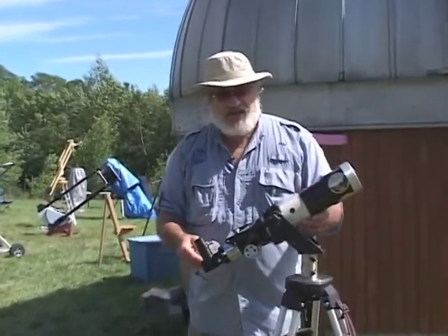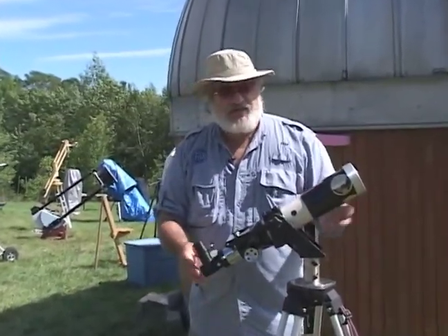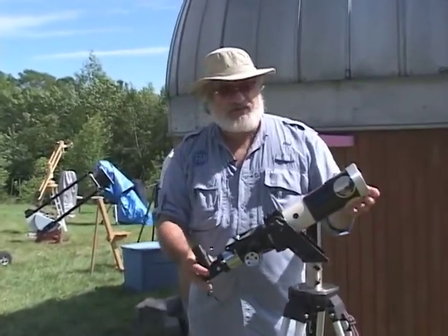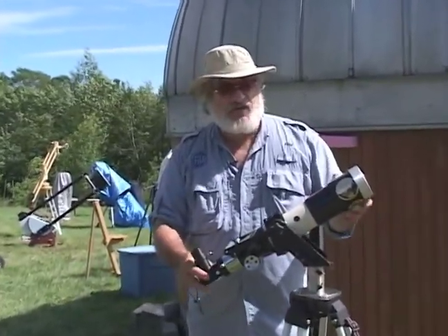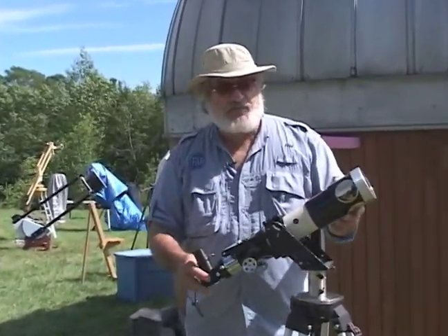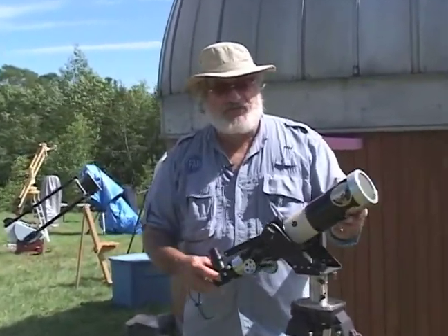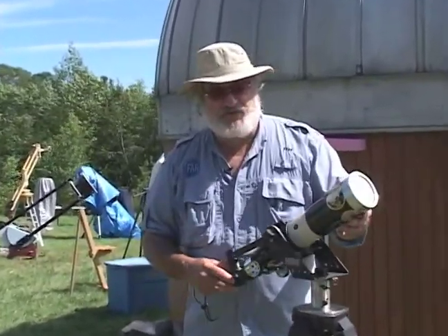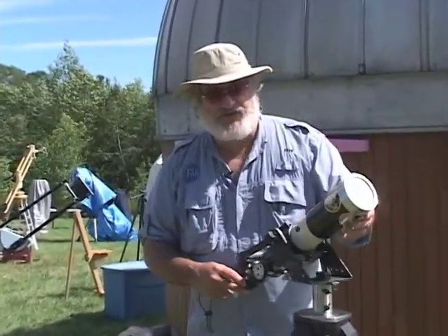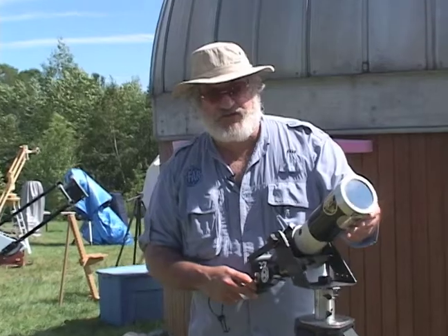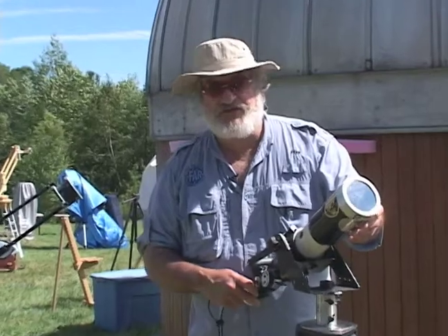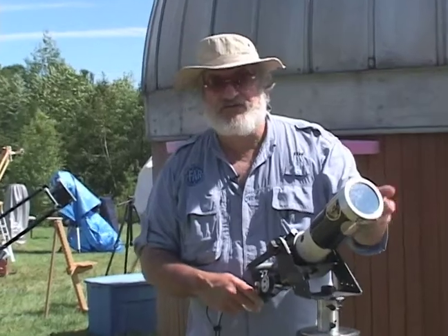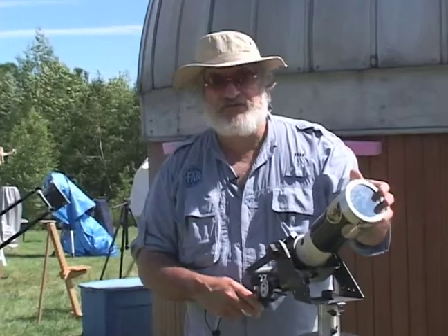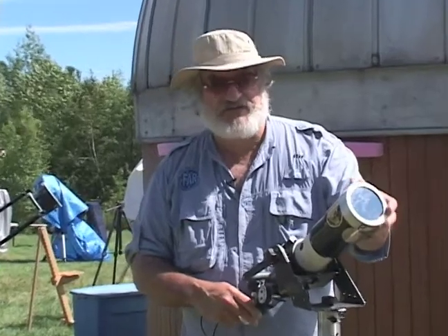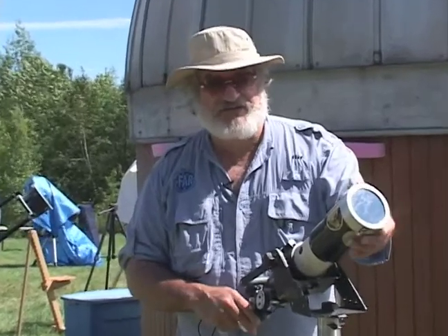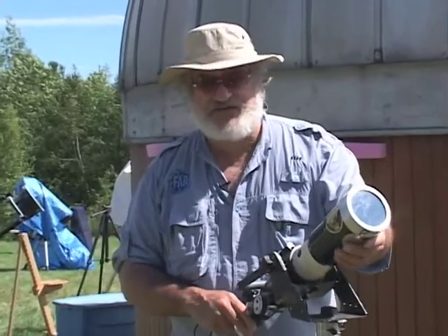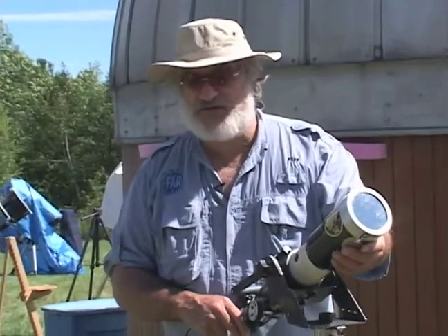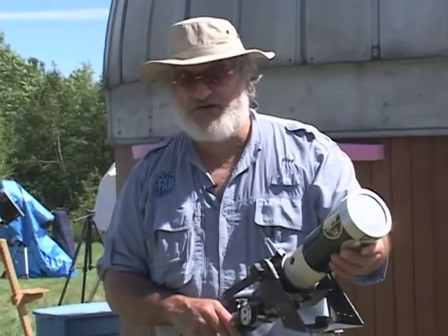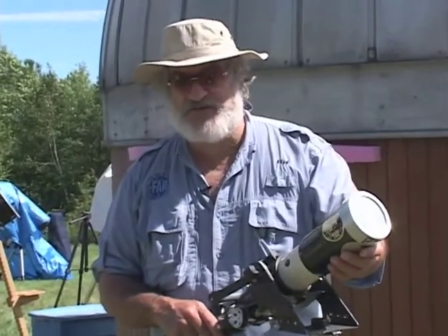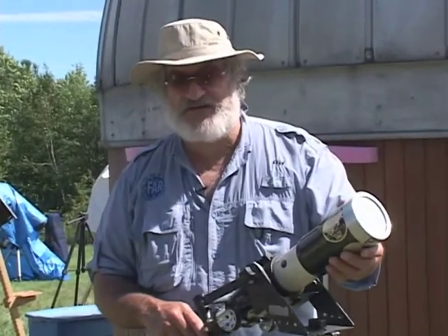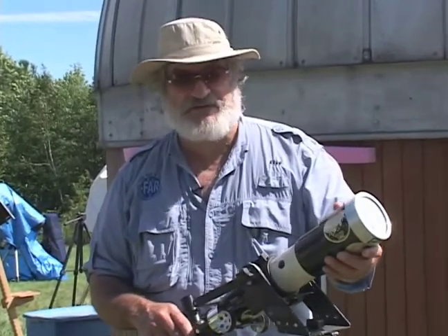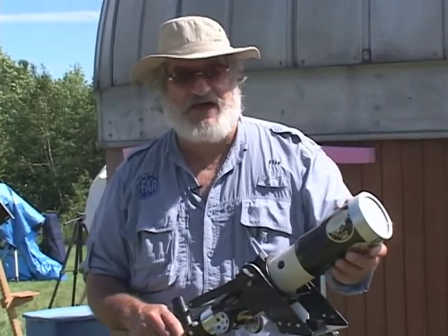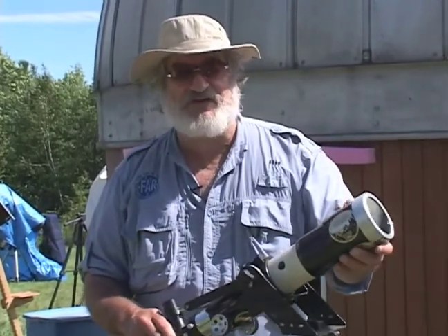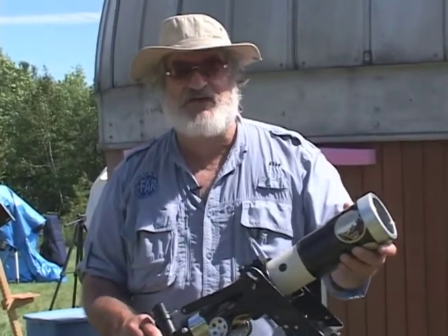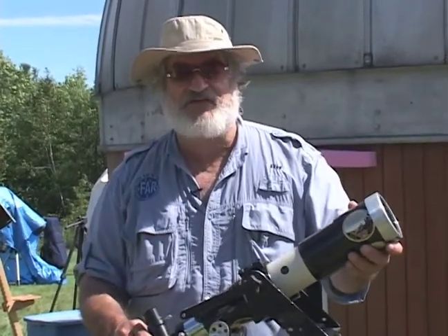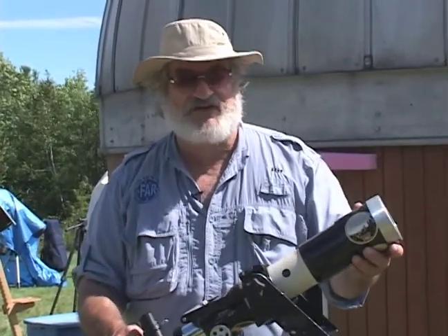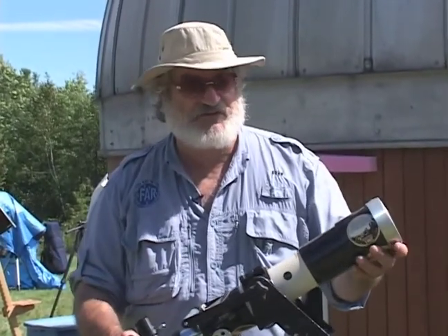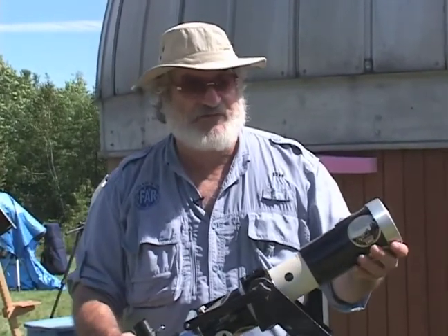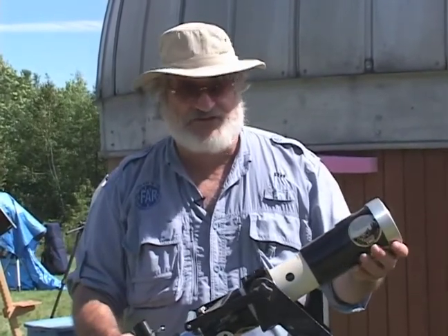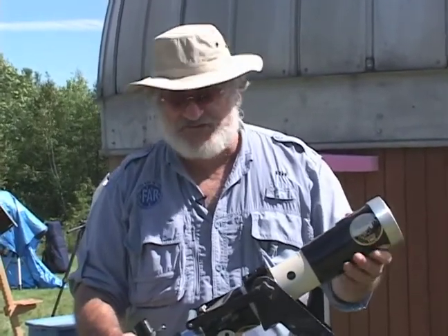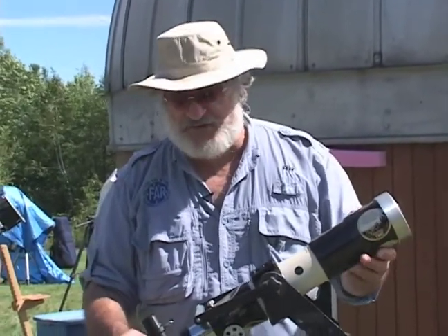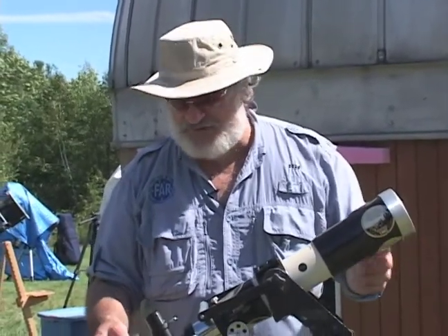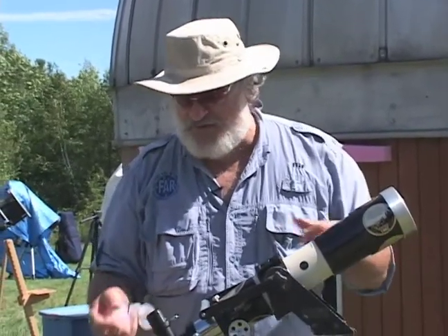This scope is fitted with a solar filter. Don't look without a solar filter or a special solar scope.